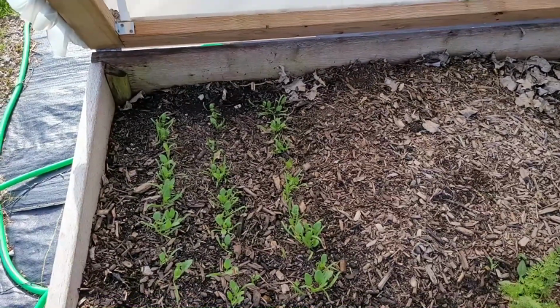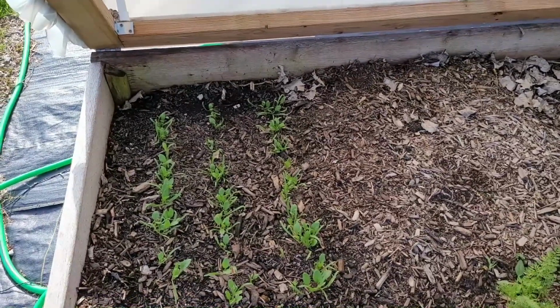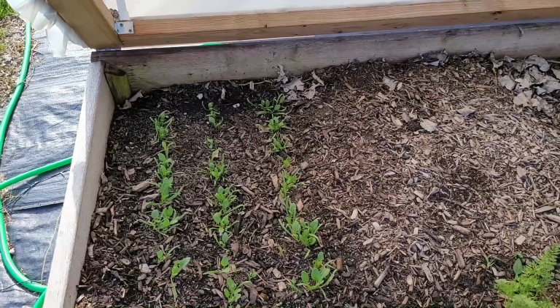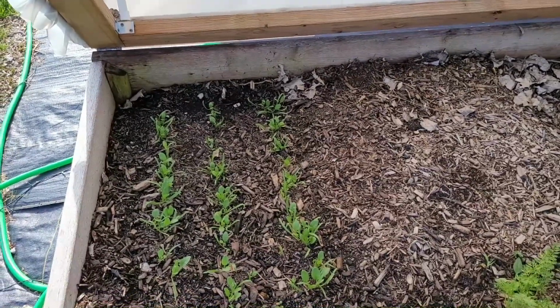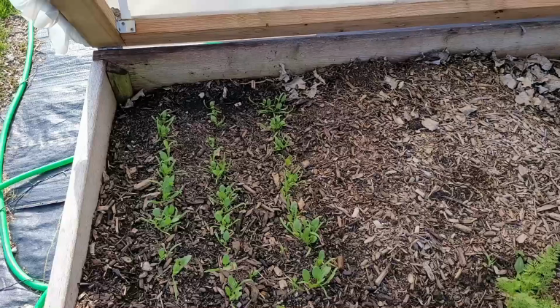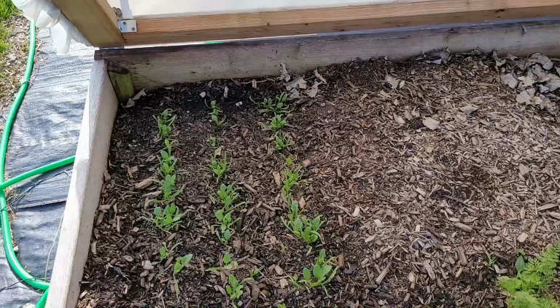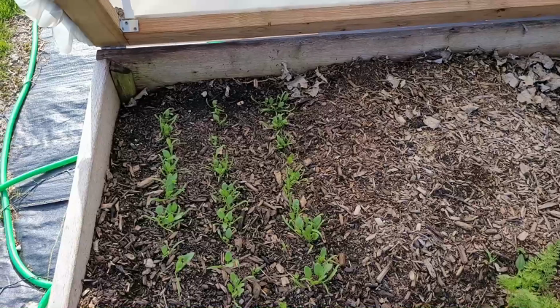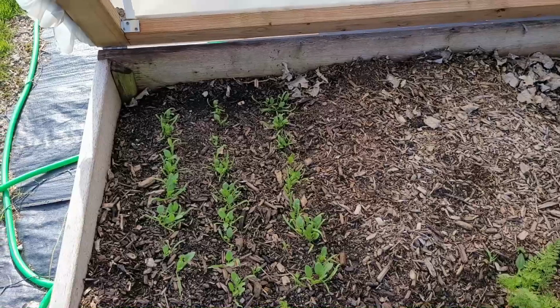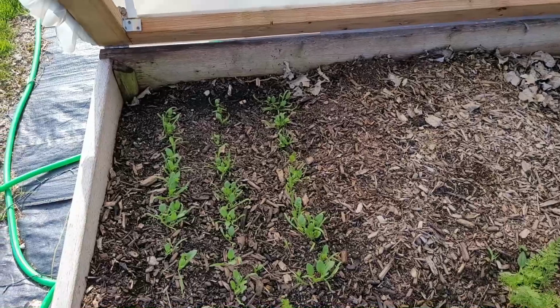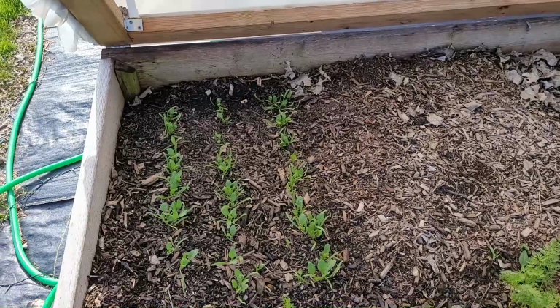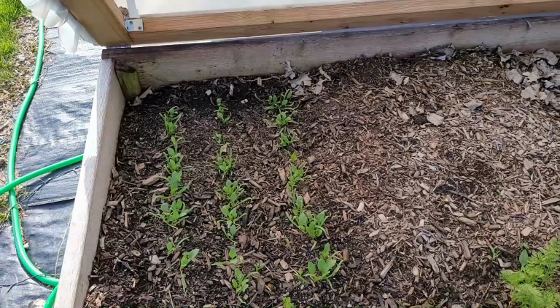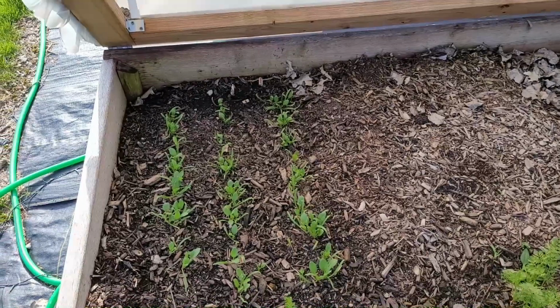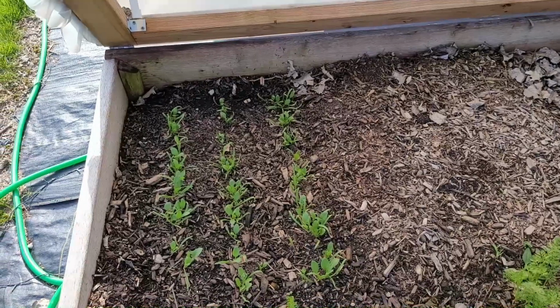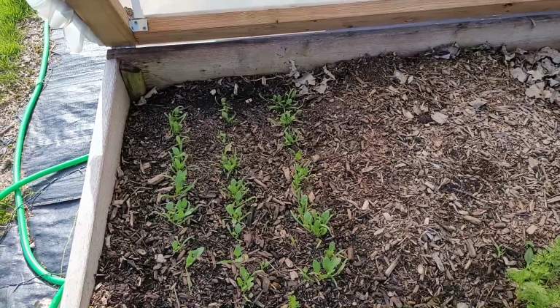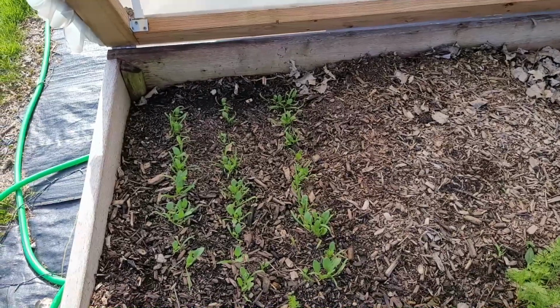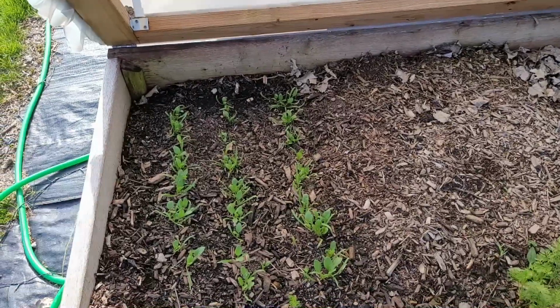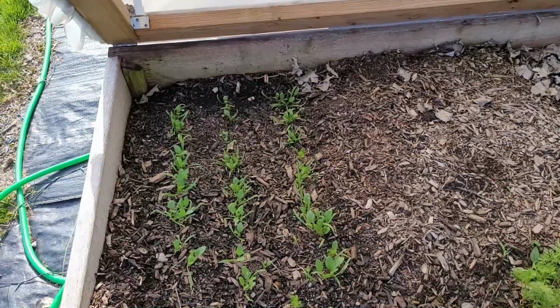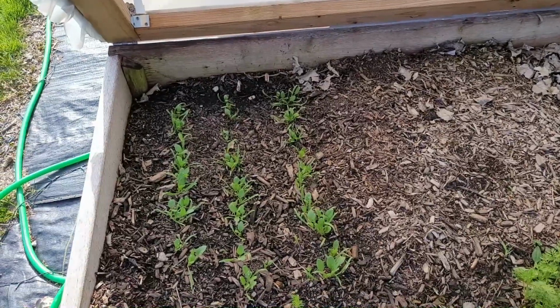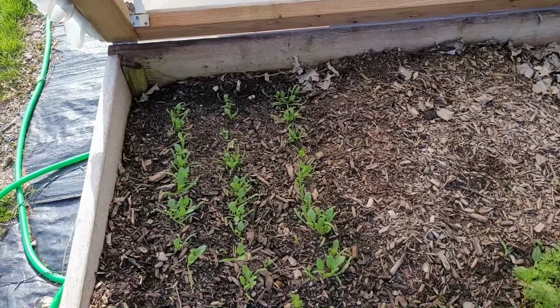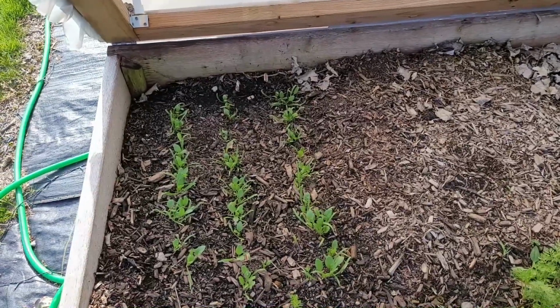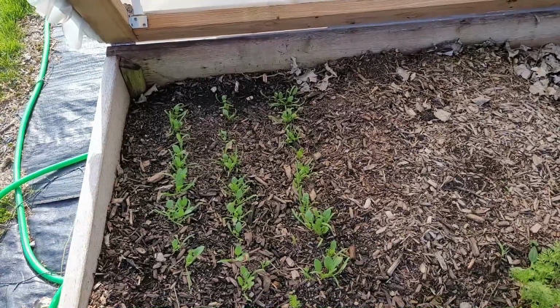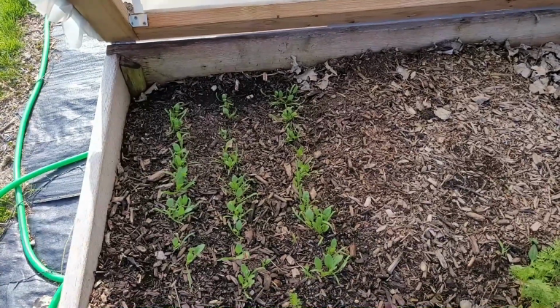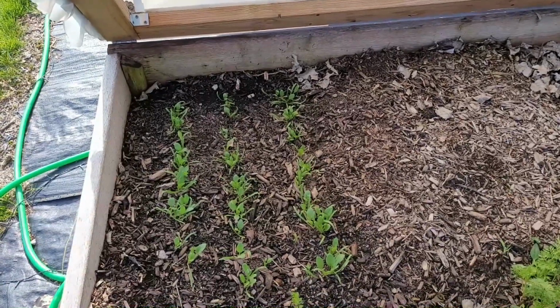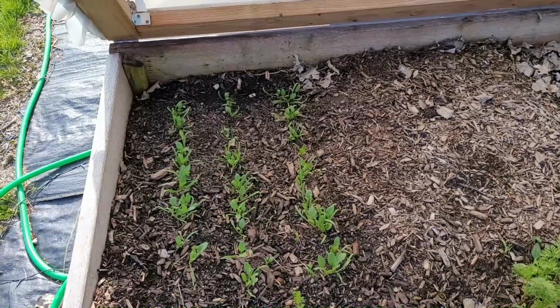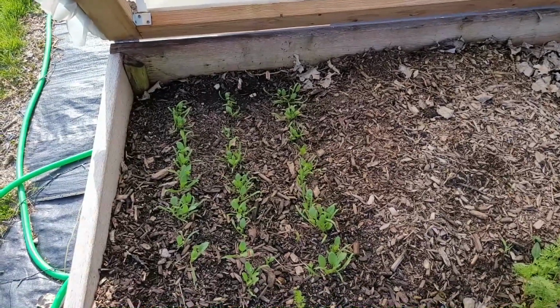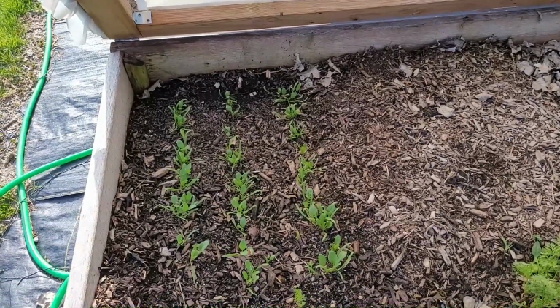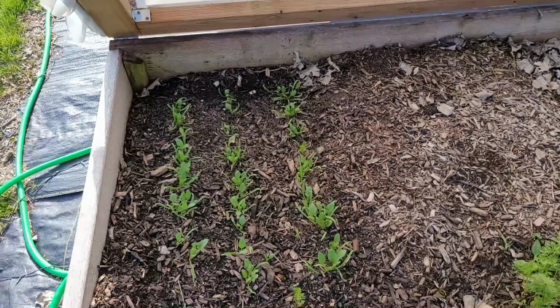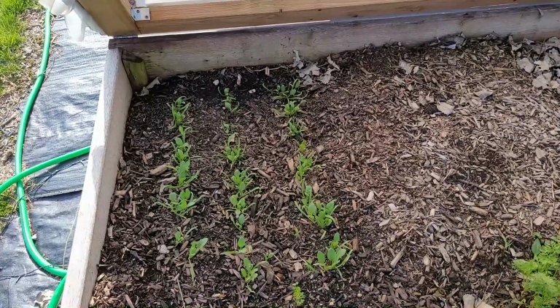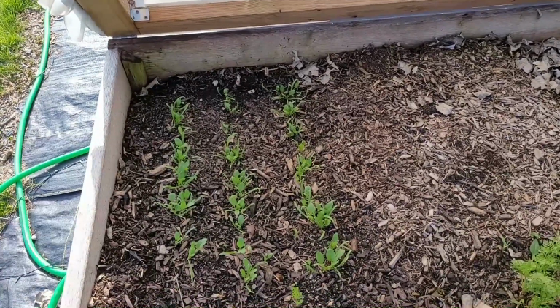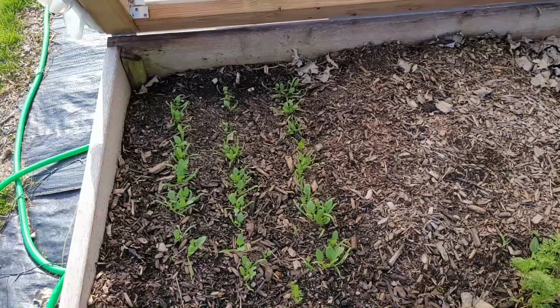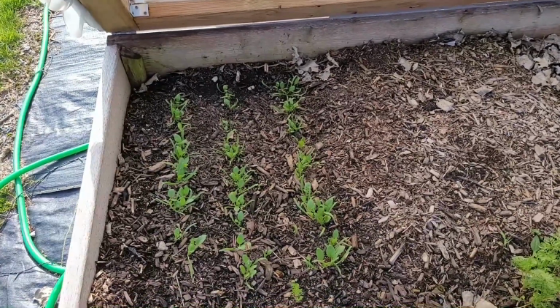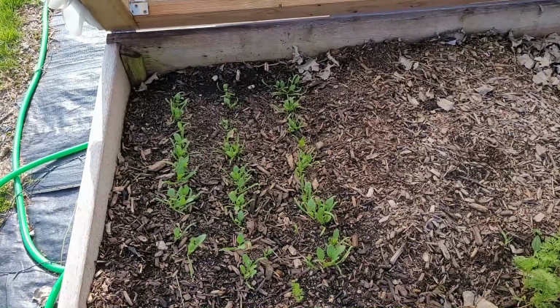Now this spinach I am not going to thin out — I'm just going to let it fend for itself, and if they get crowded, they get crowded.